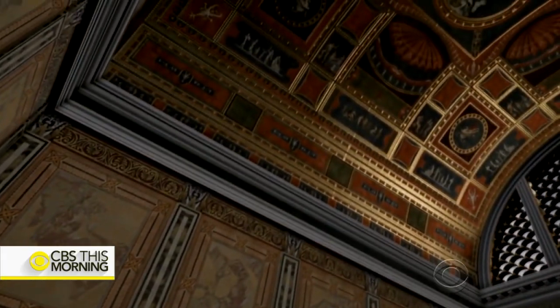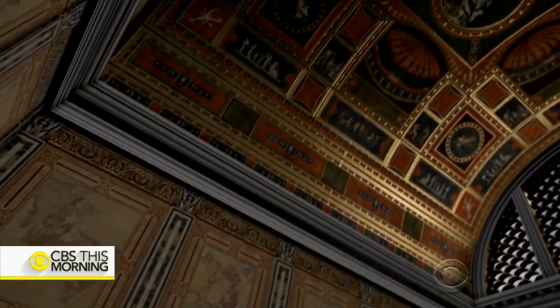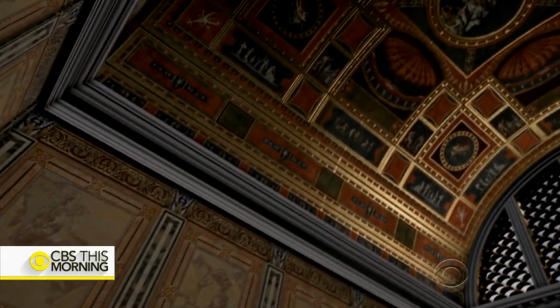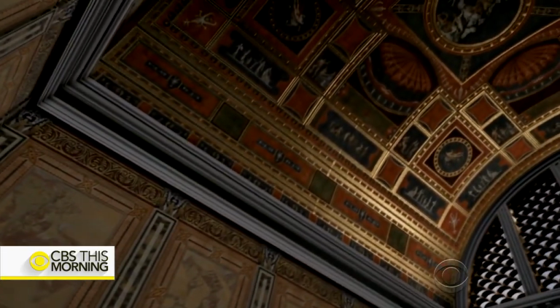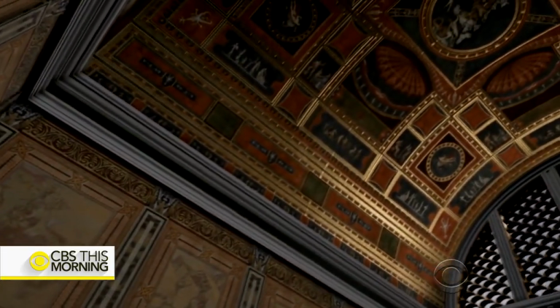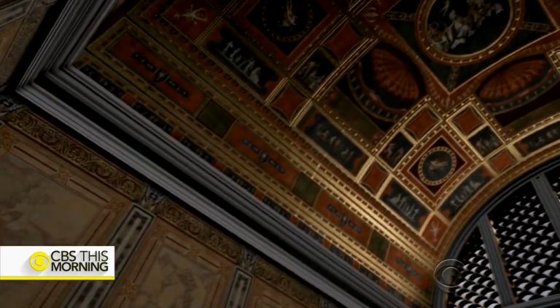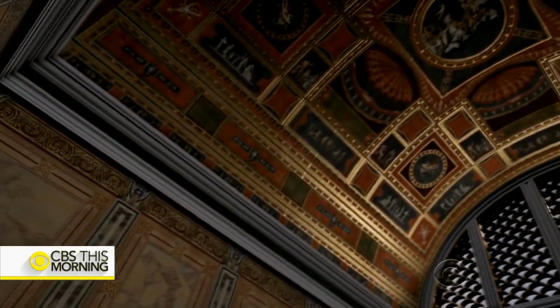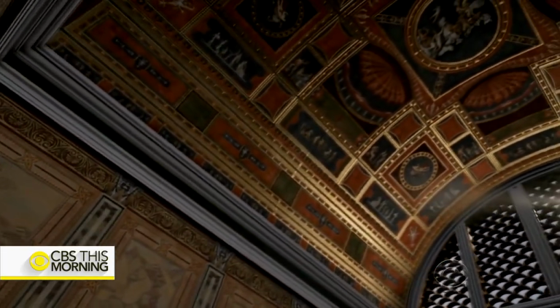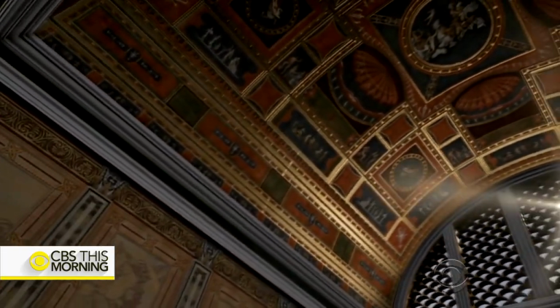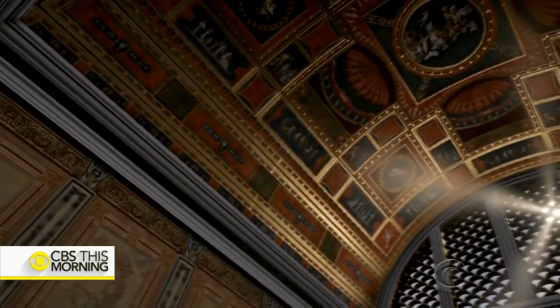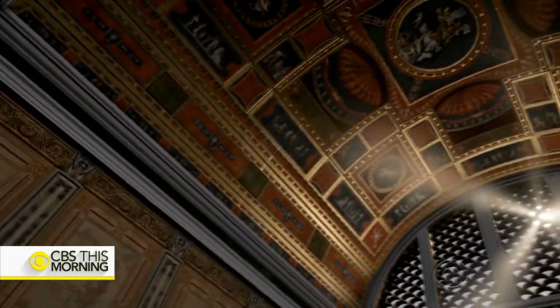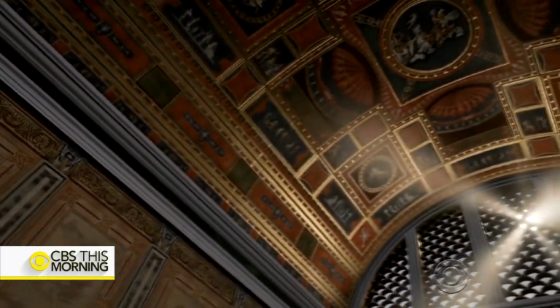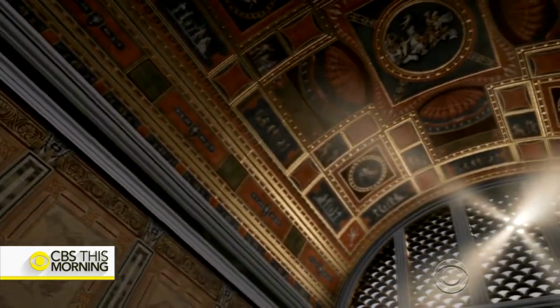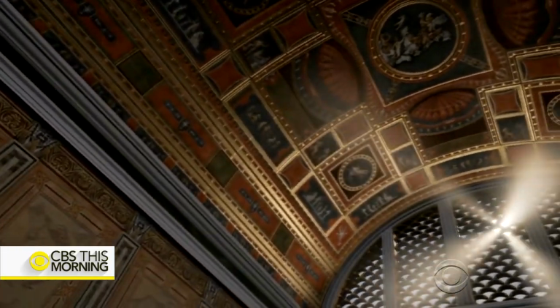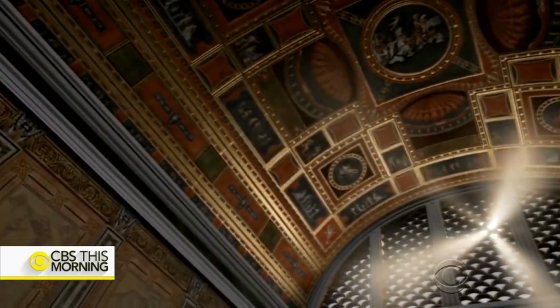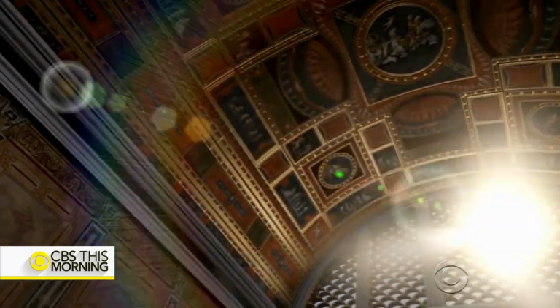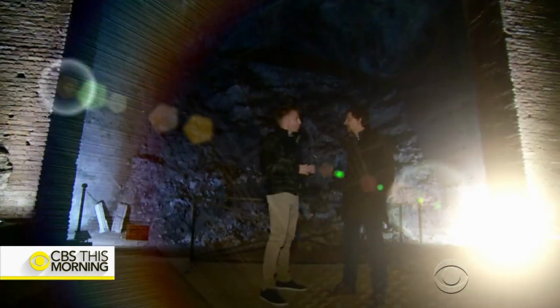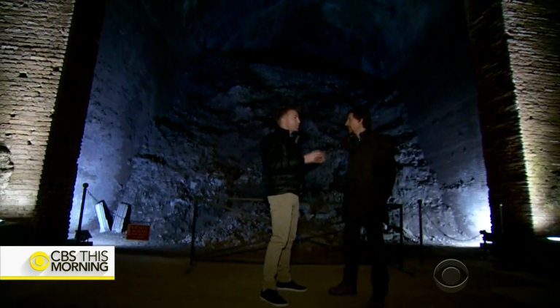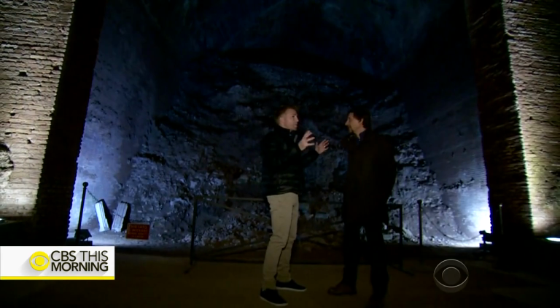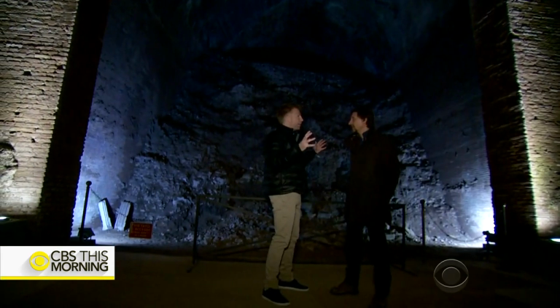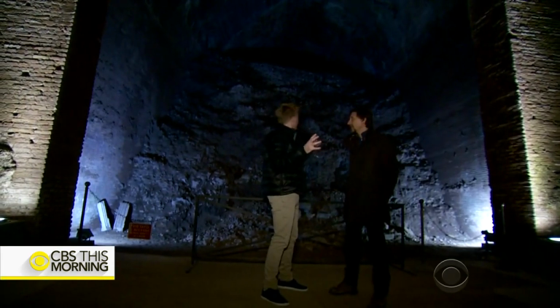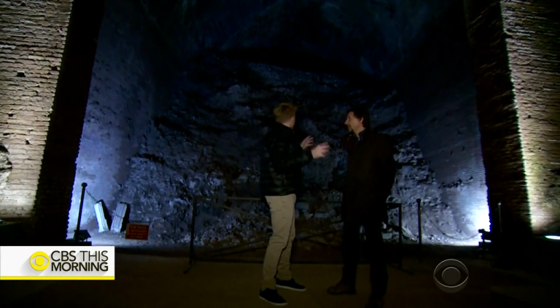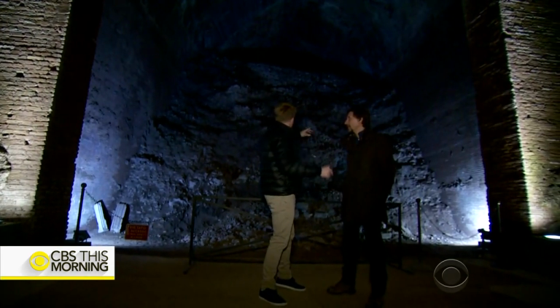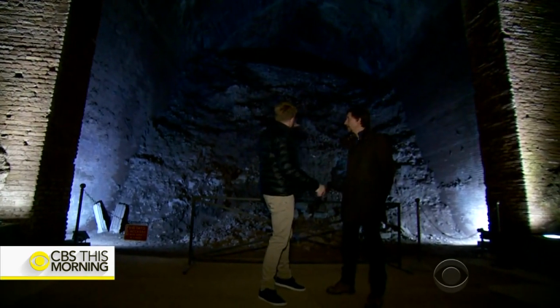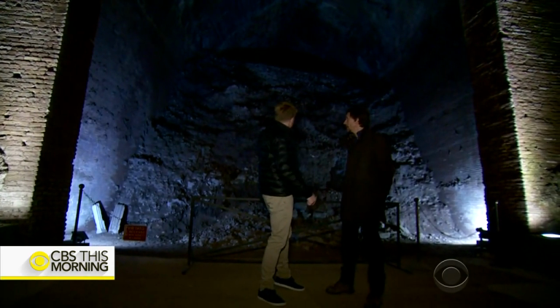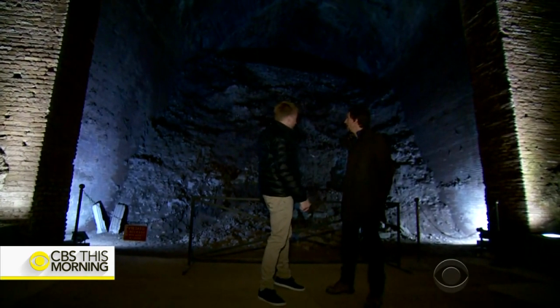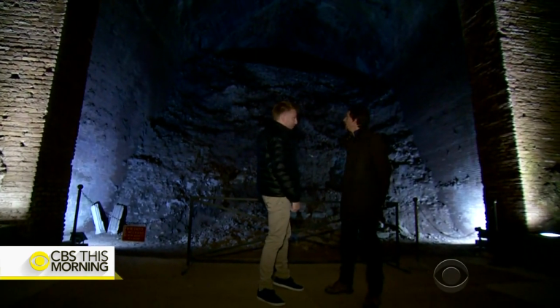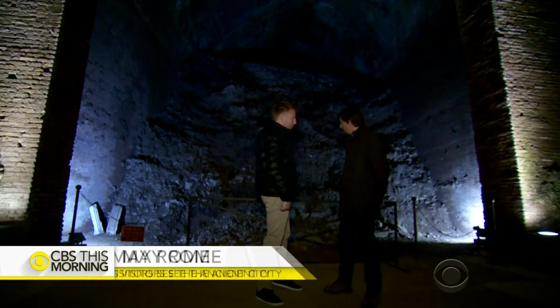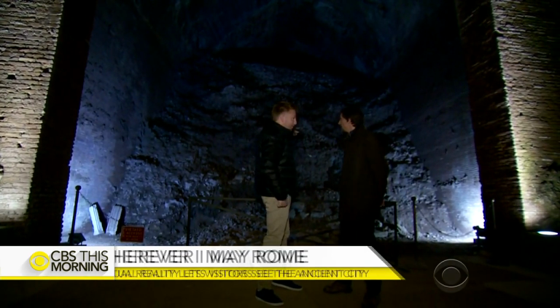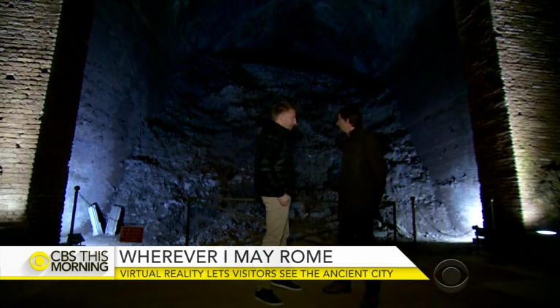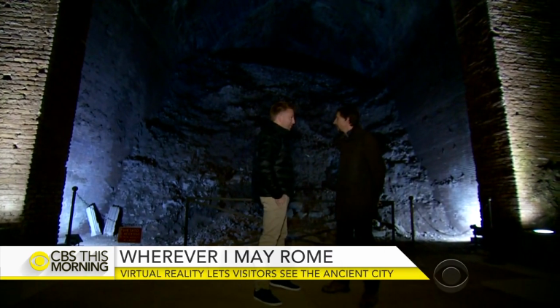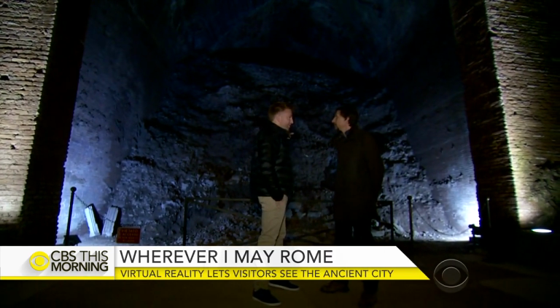Virtual reality brings to life the Domus Aurea's grand architecture, rich colors, and opulent walls inlaid with precious gemstones — all of it had been lost for centuries.